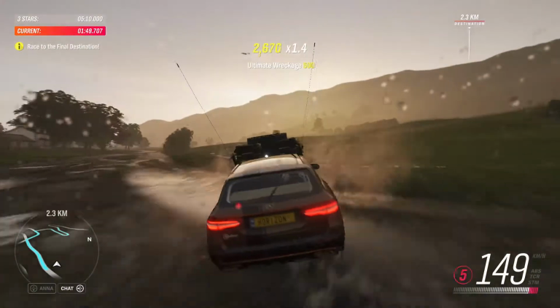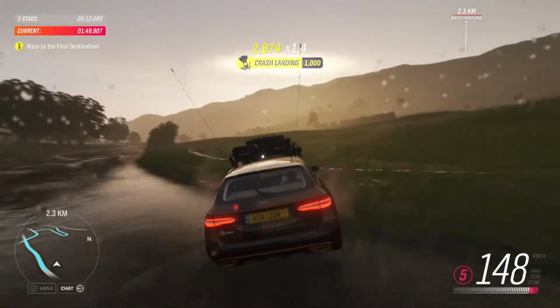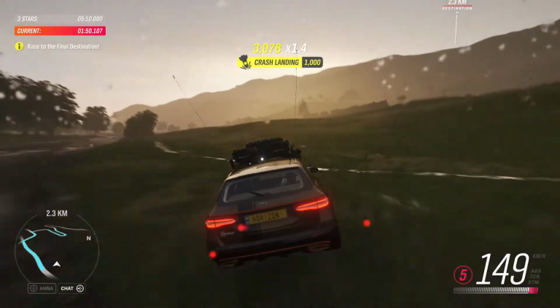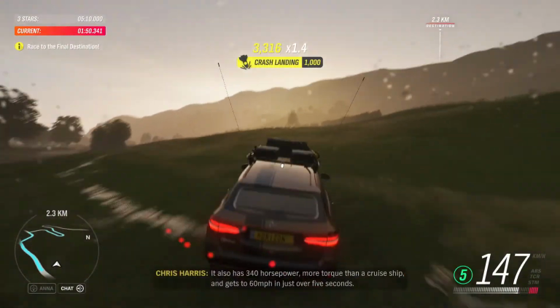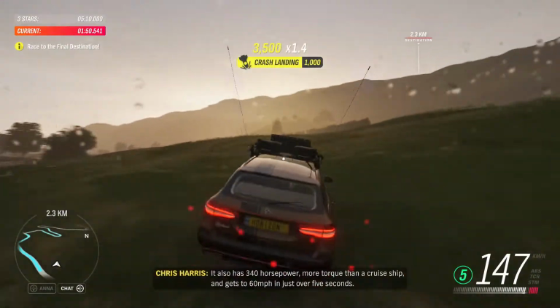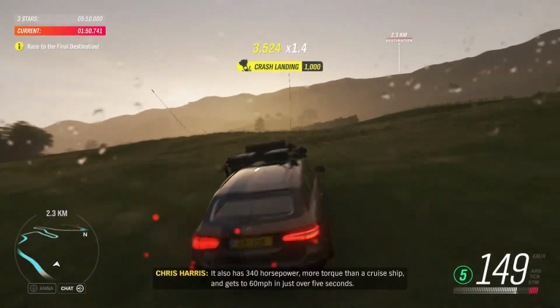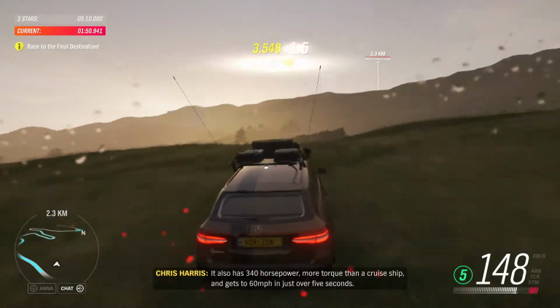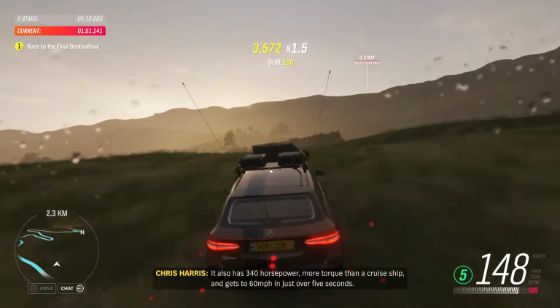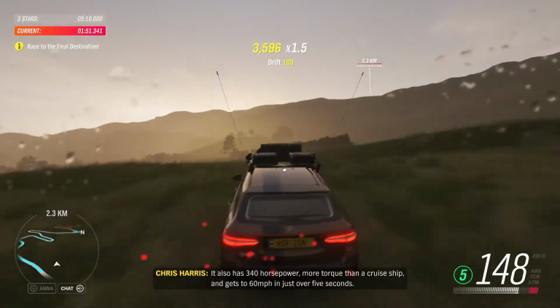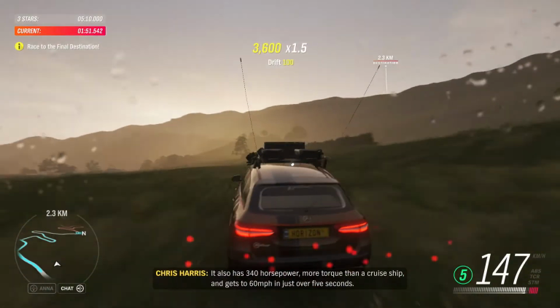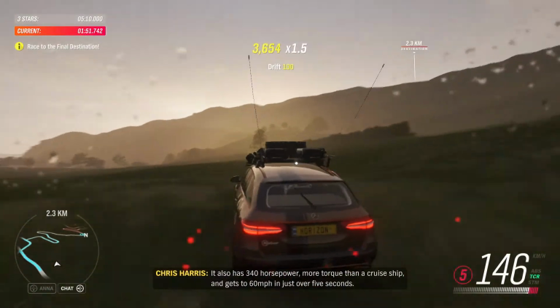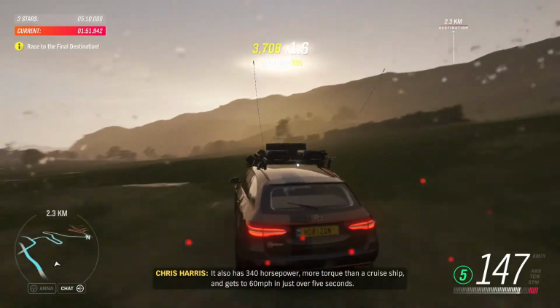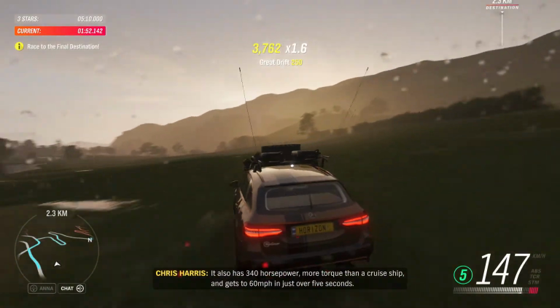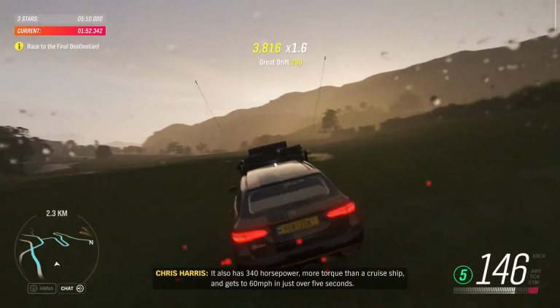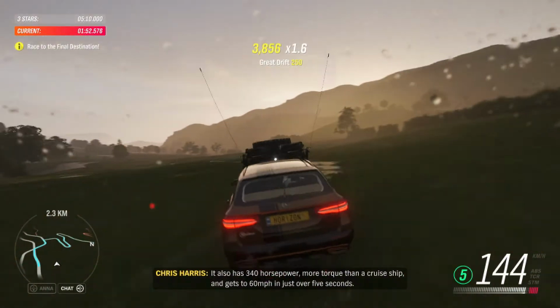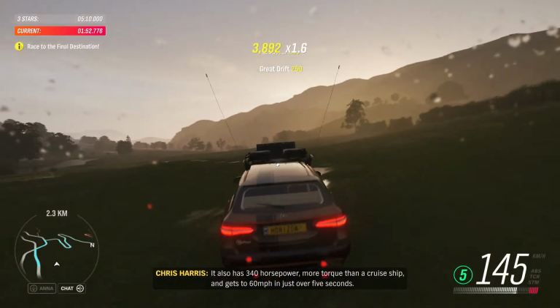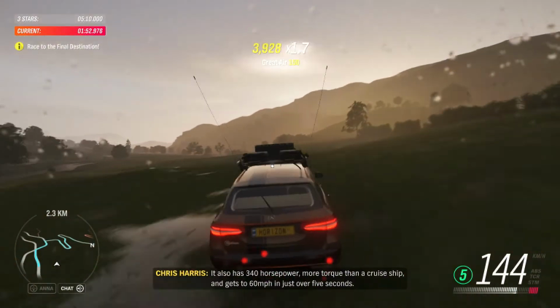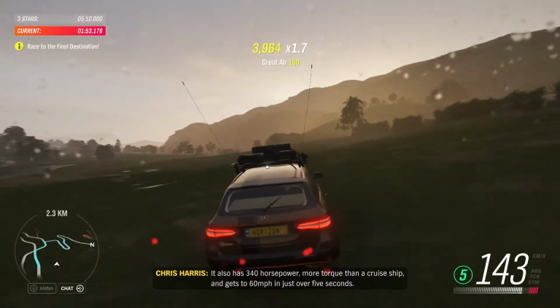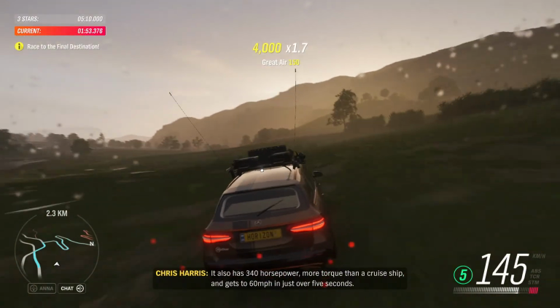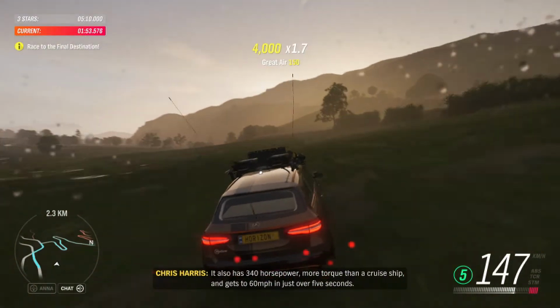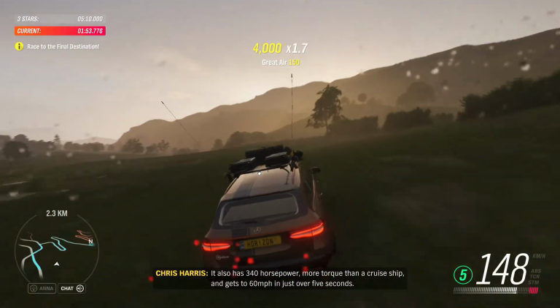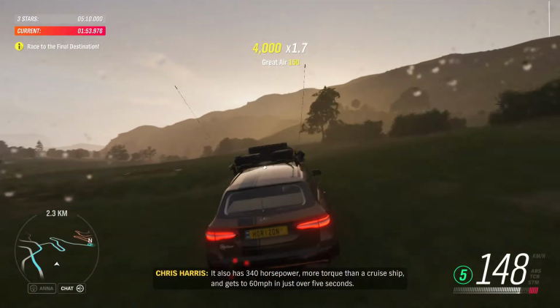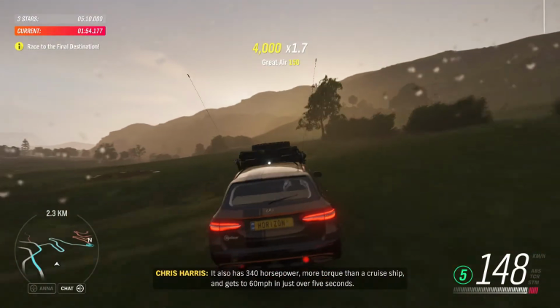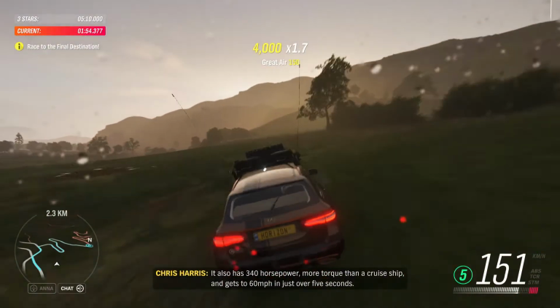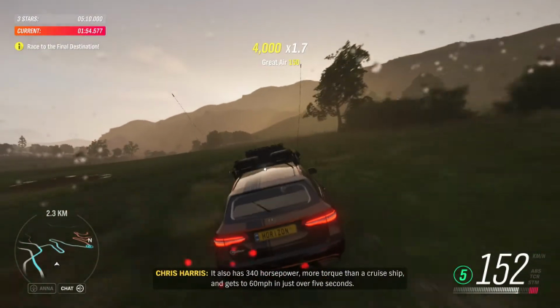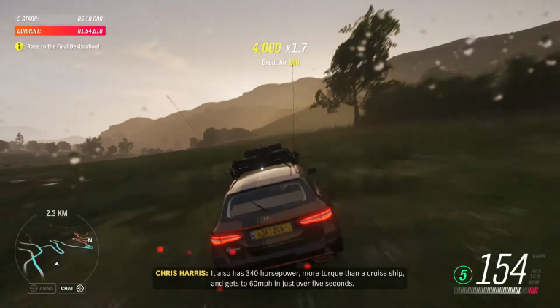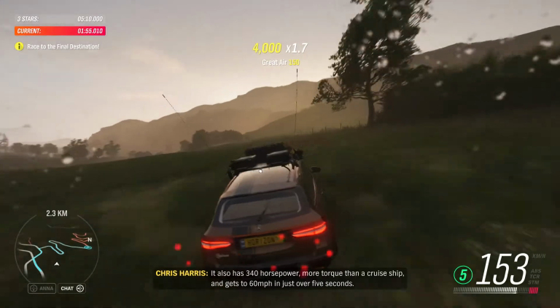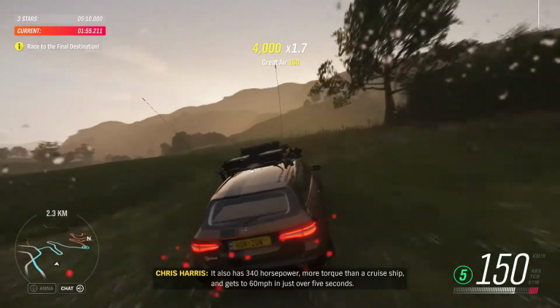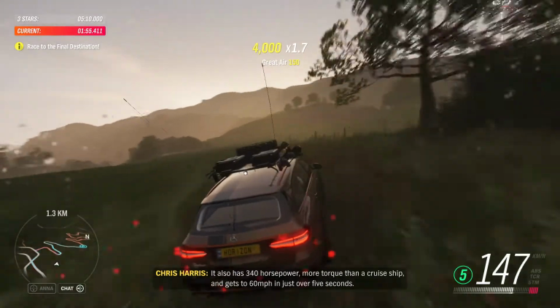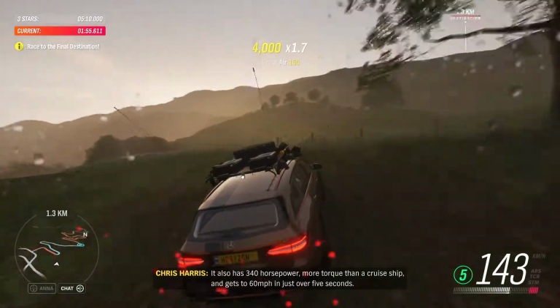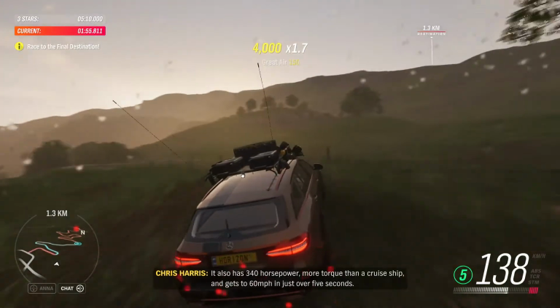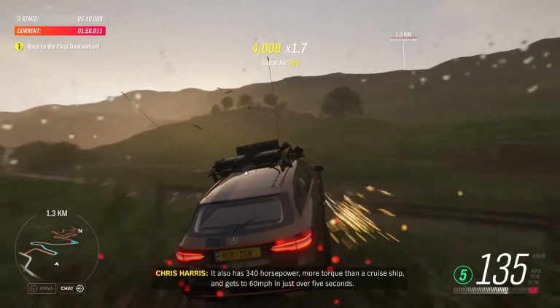It also has 340 horsepower, more torque than a cruise ship, and gets to 60 miles an hour in just over five seconds.